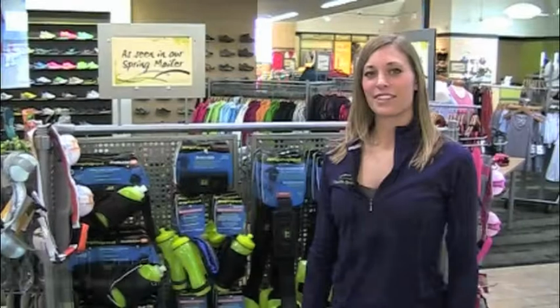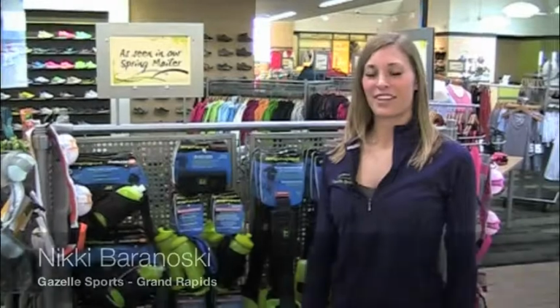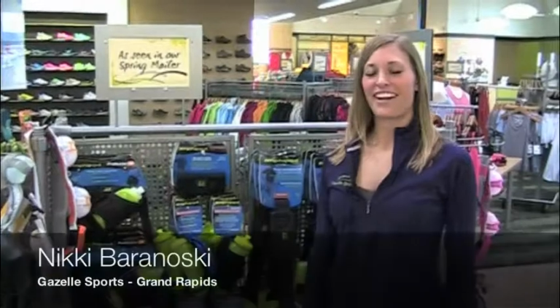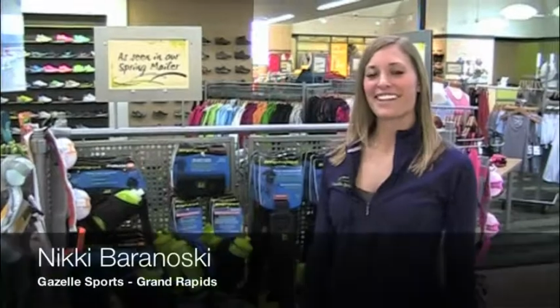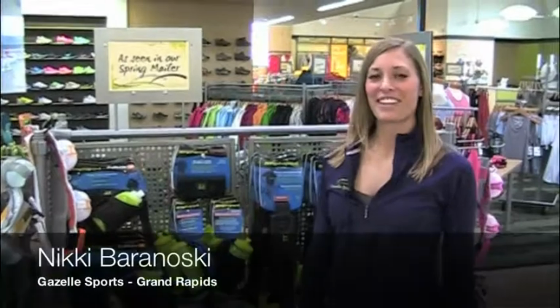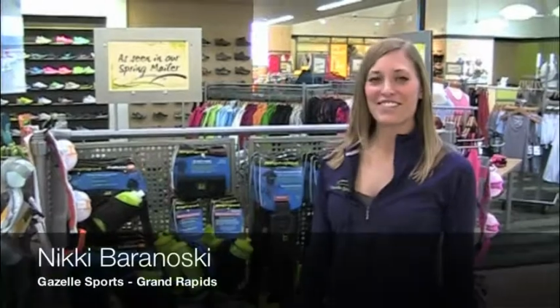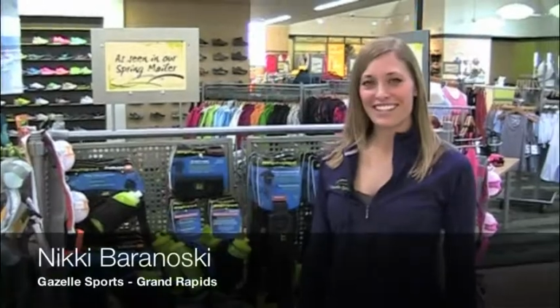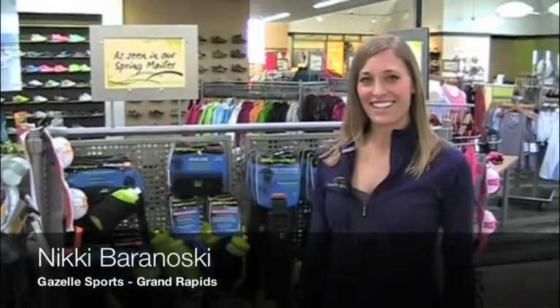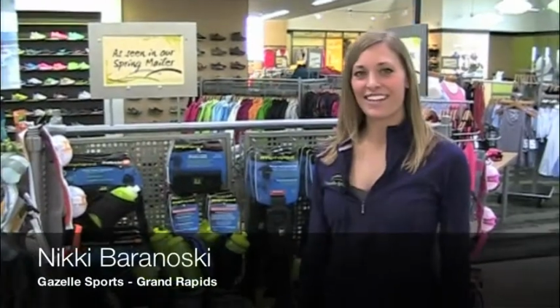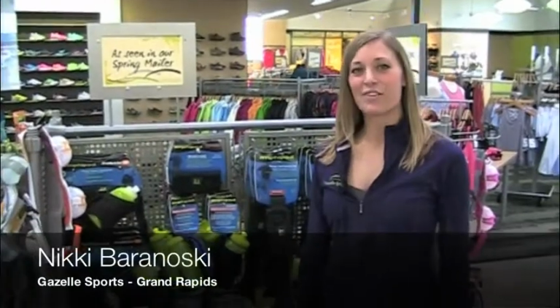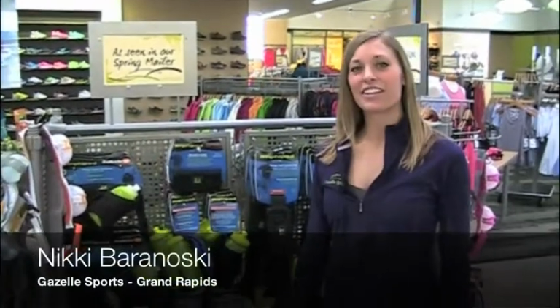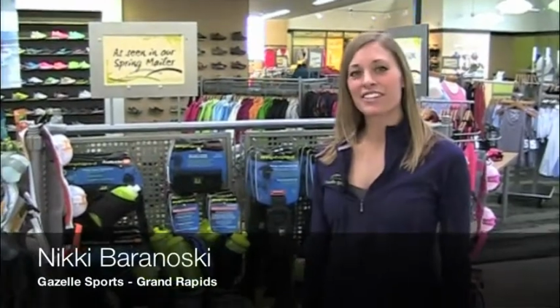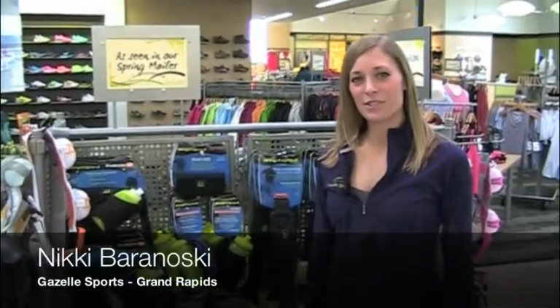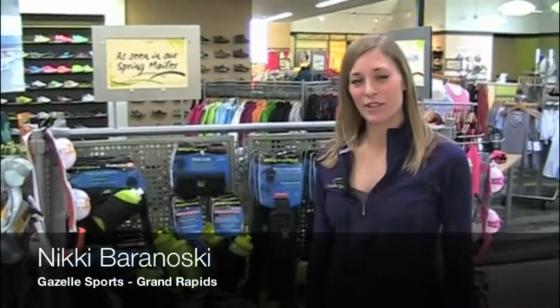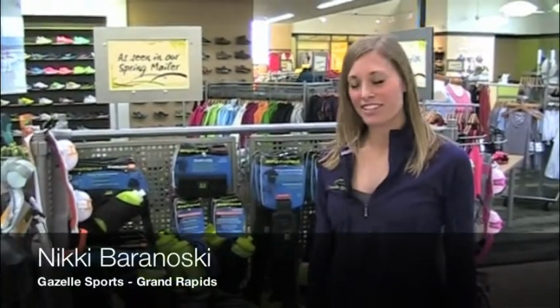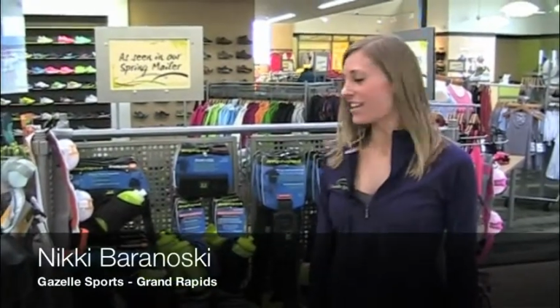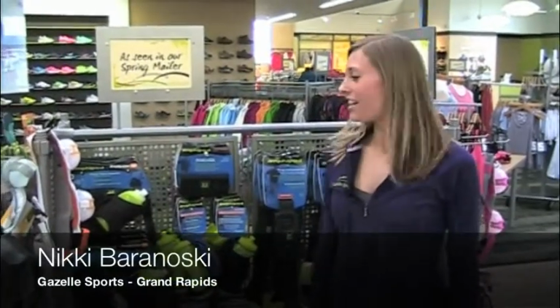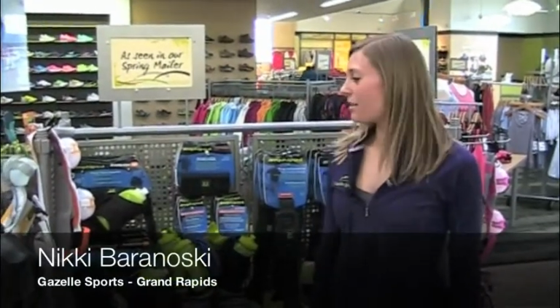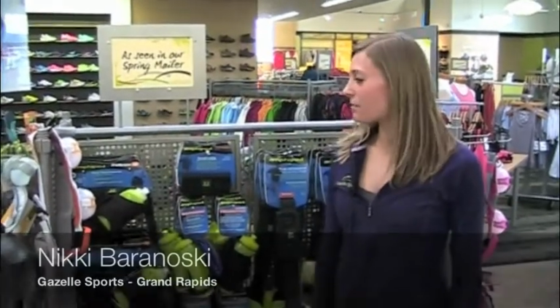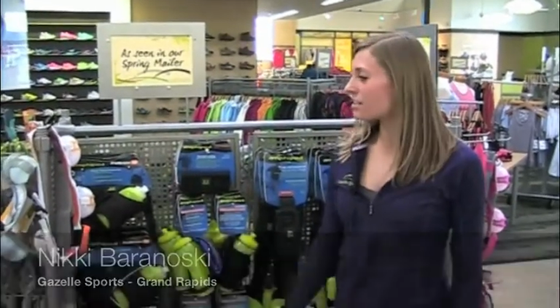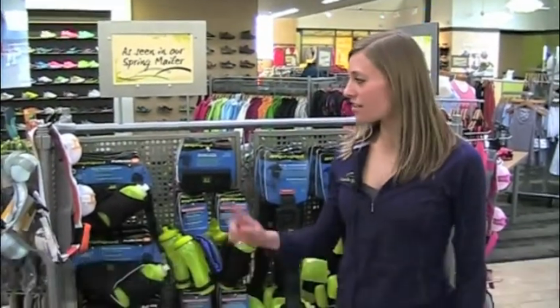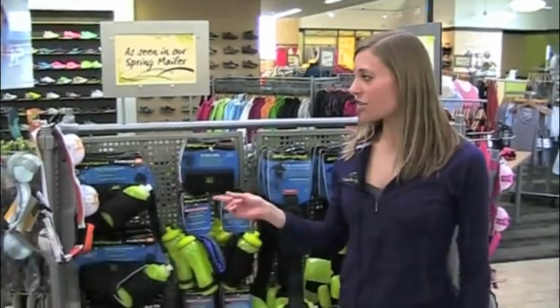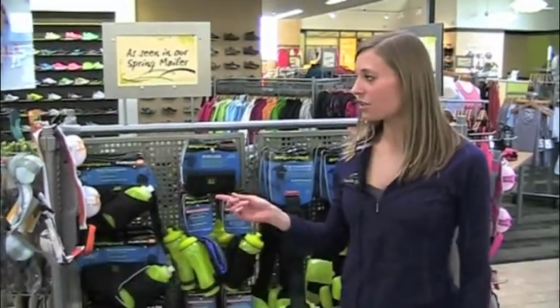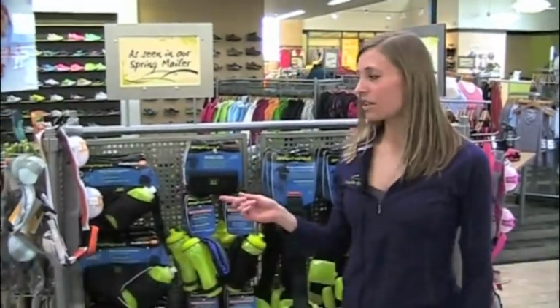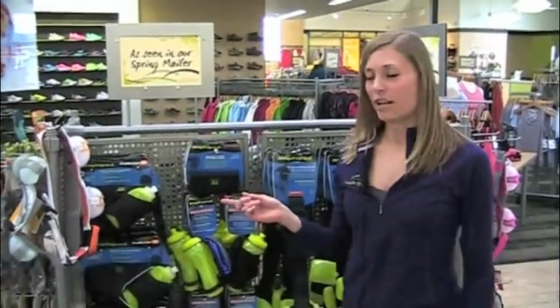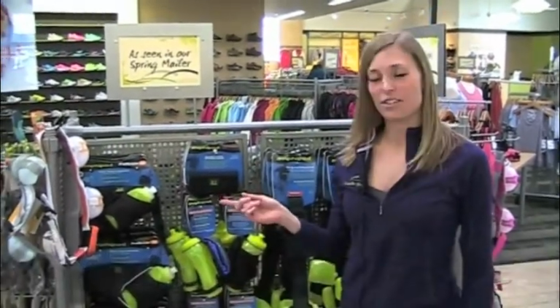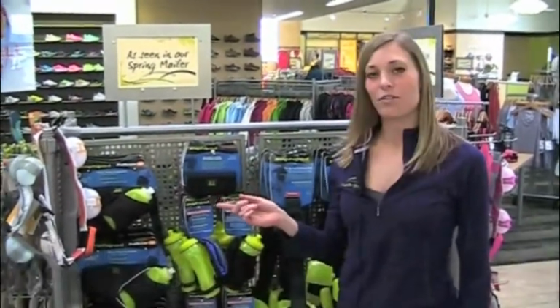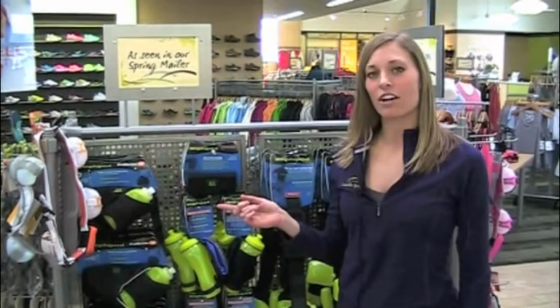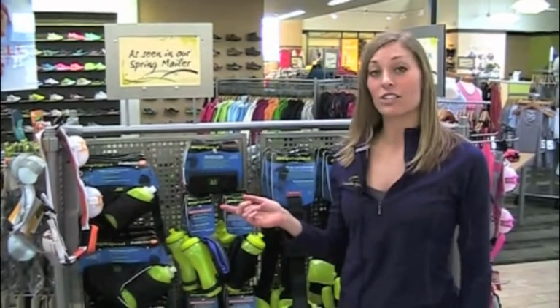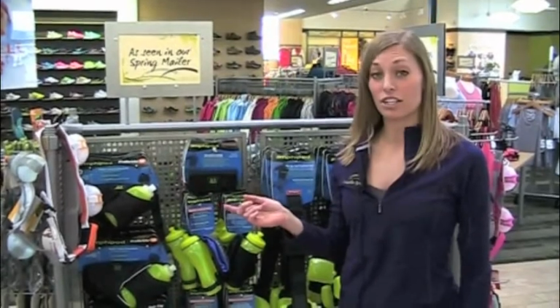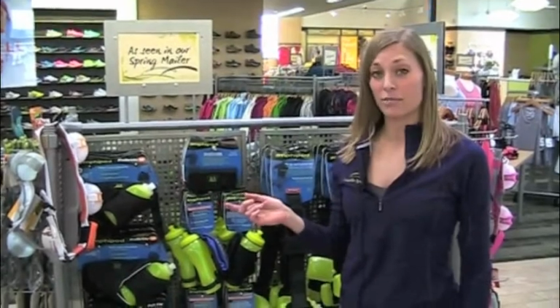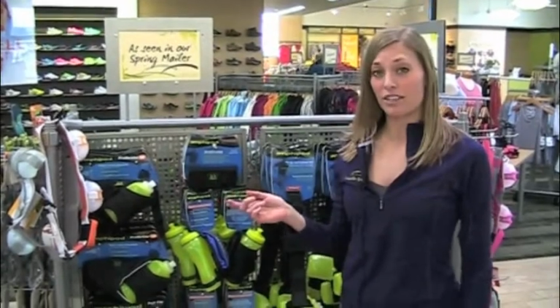Hi, my name is Nikki. I work here at Gazelle Sports. I'm going to tell you a little bit about some of our hydration belts.